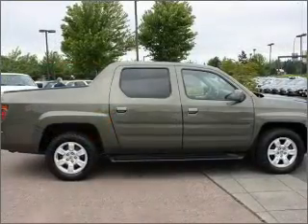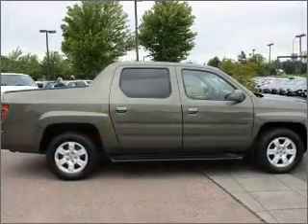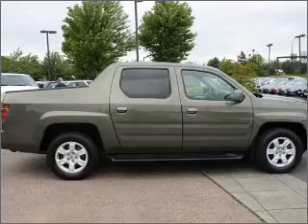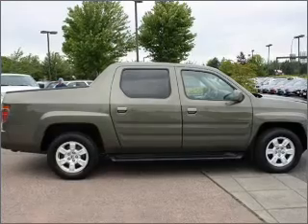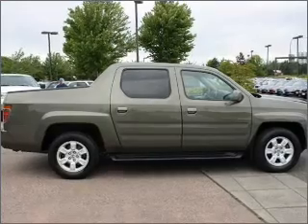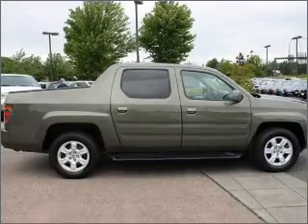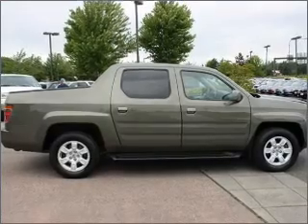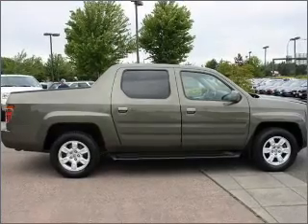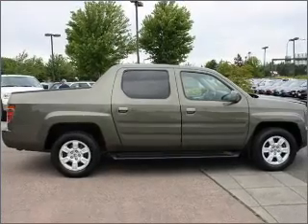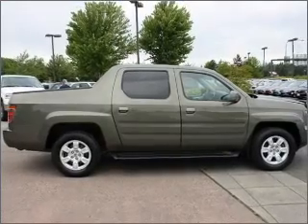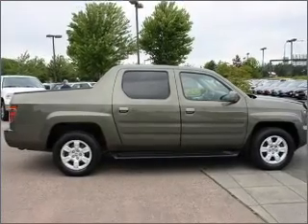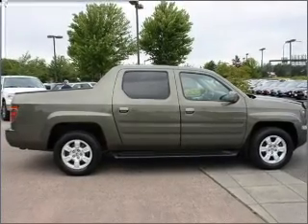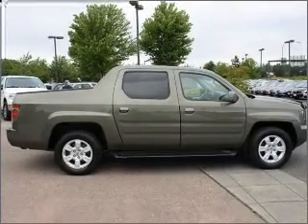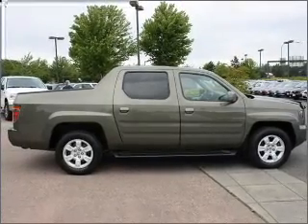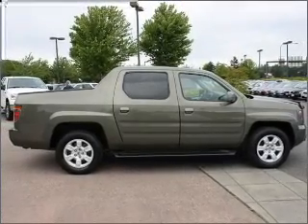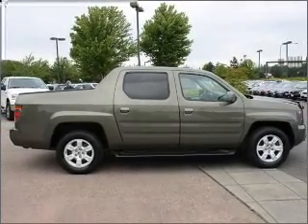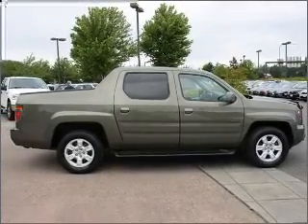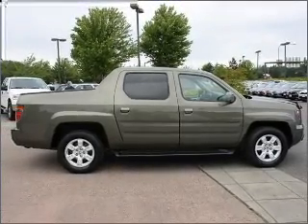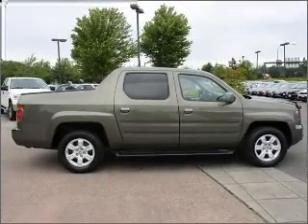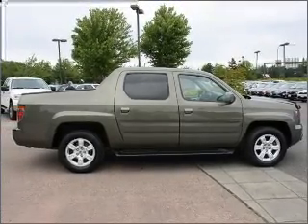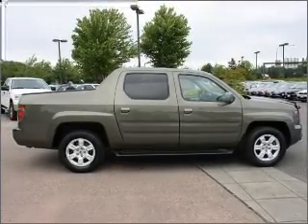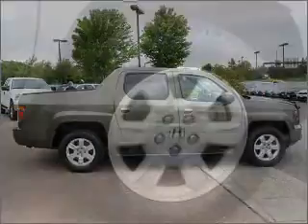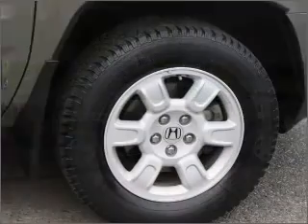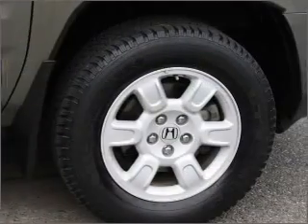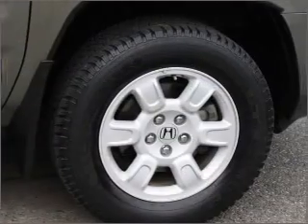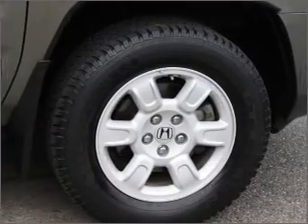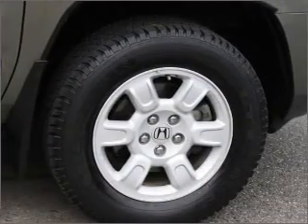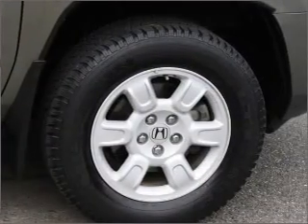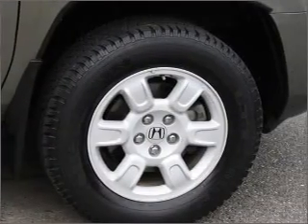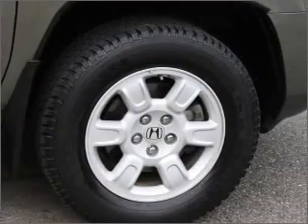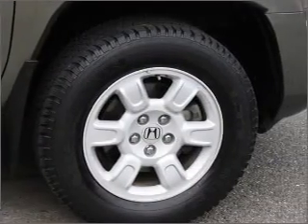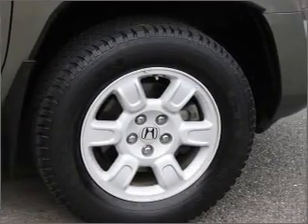Call today to schedule a test drive. www.academy.org